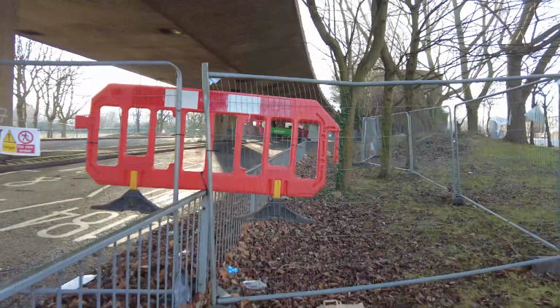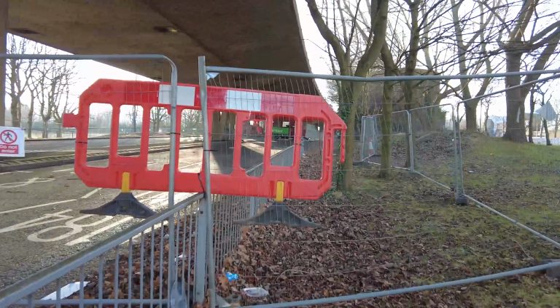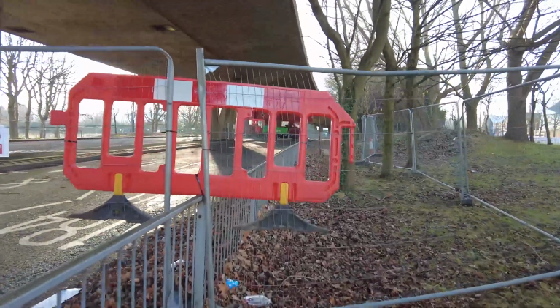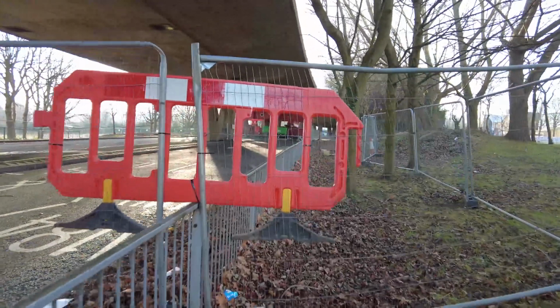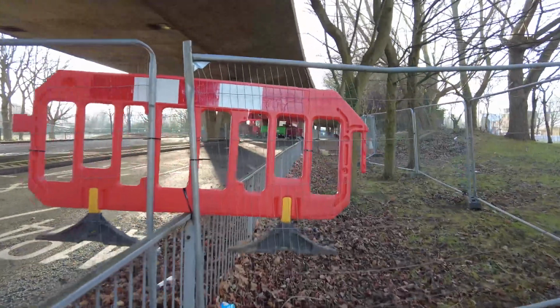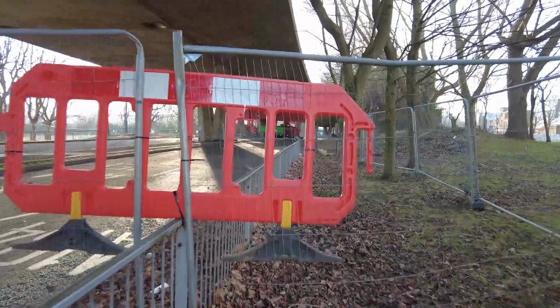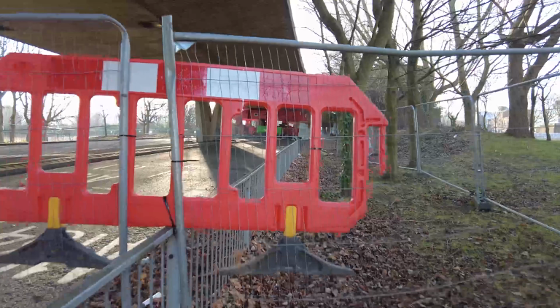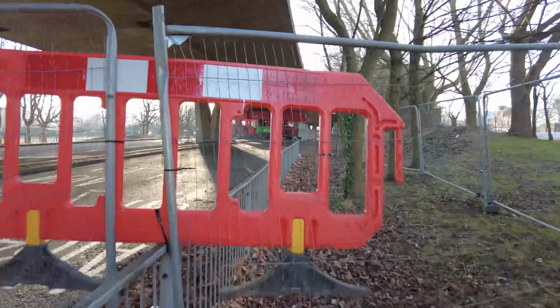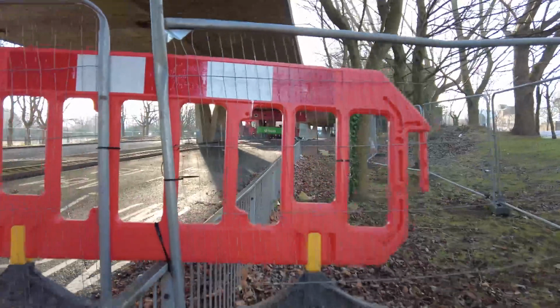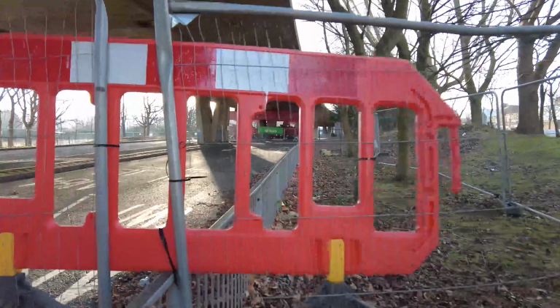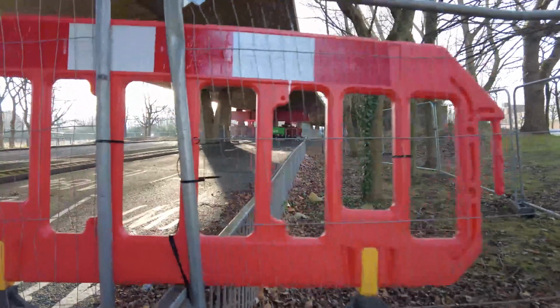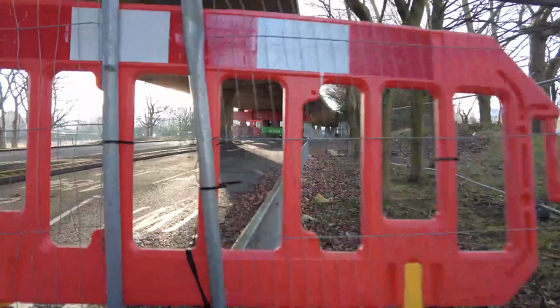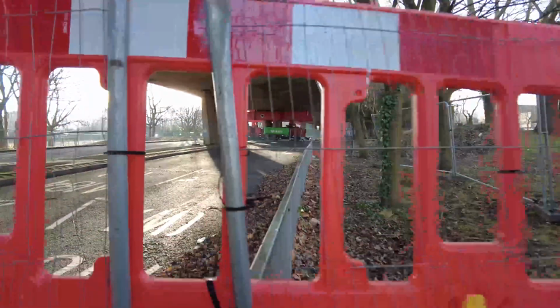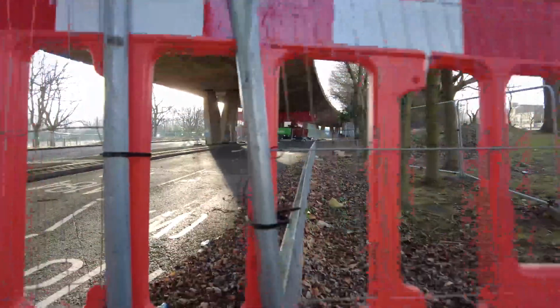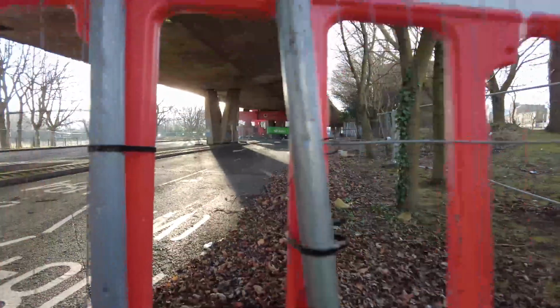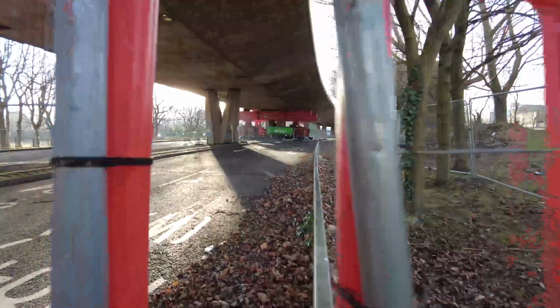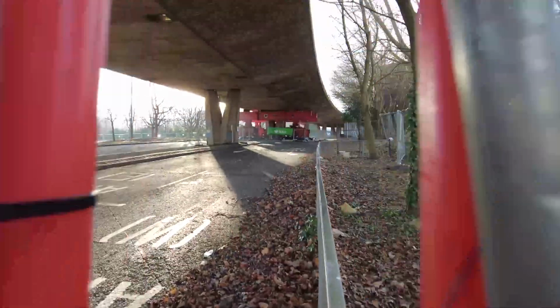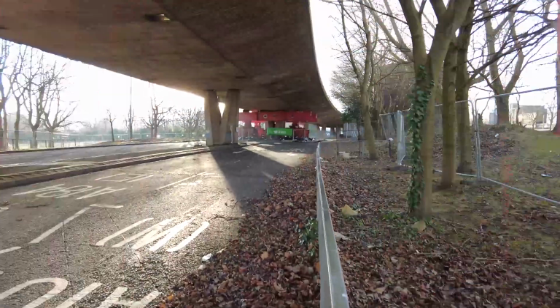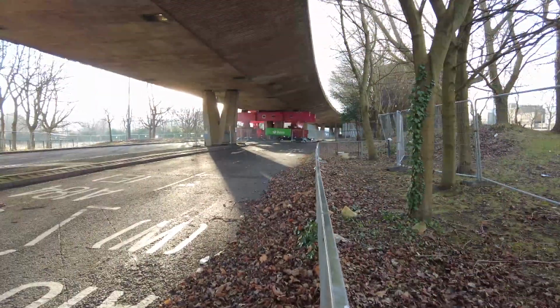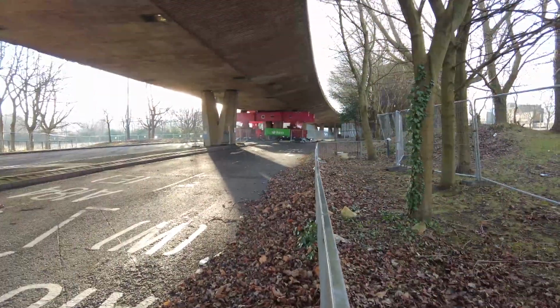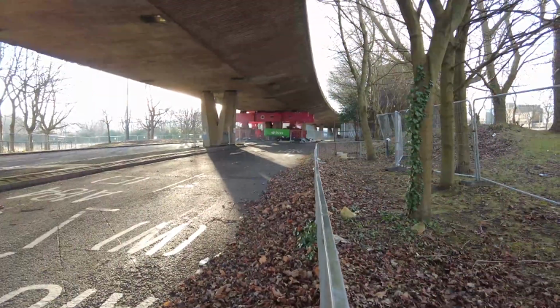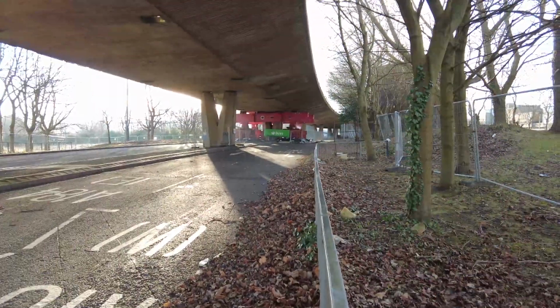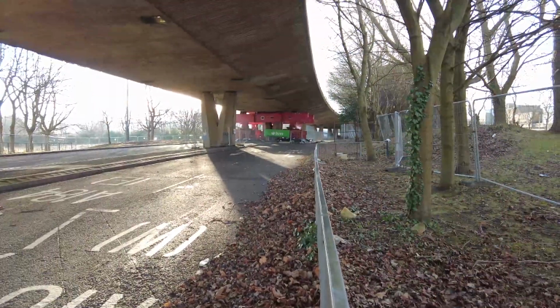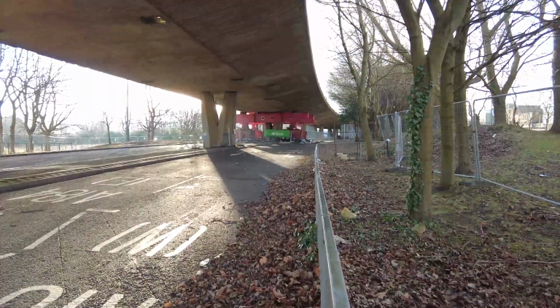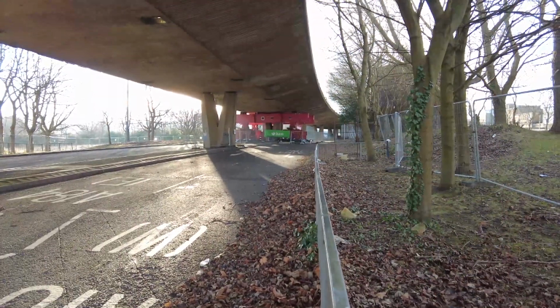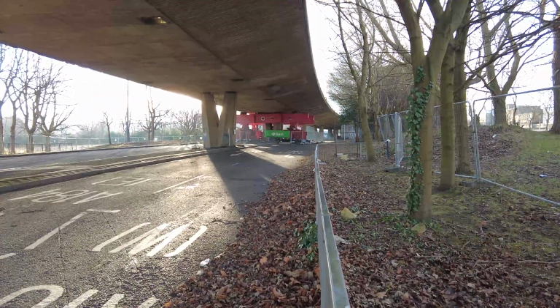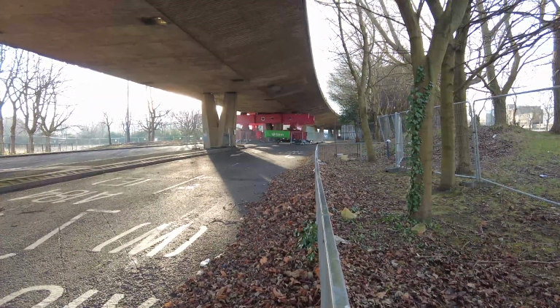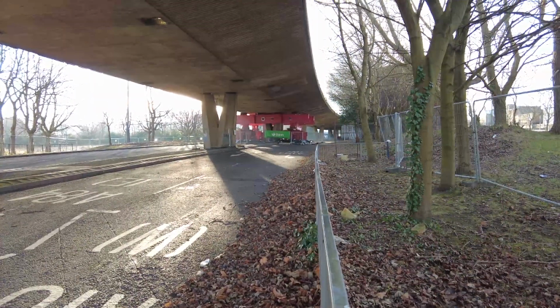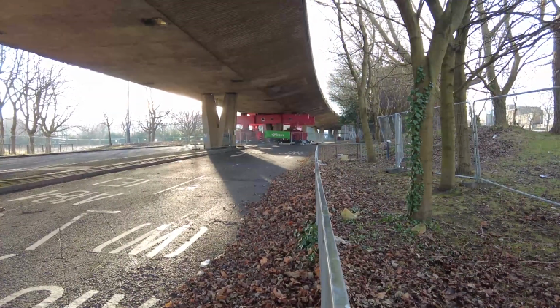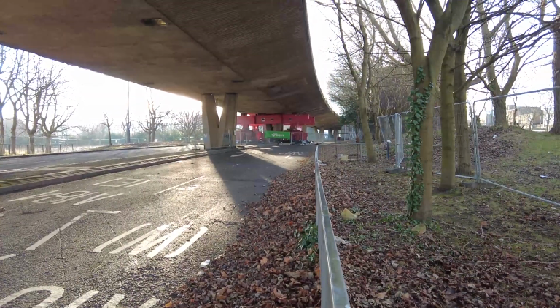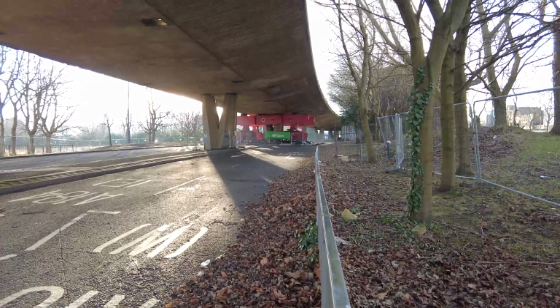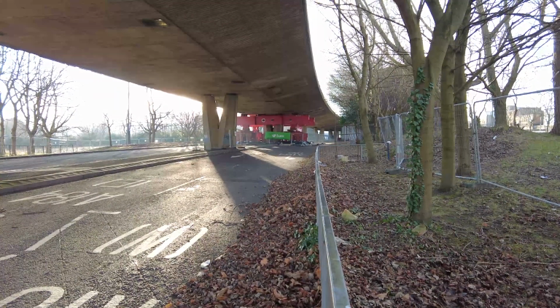Currently Gateshead has lost four lanes of traffic in each direction.